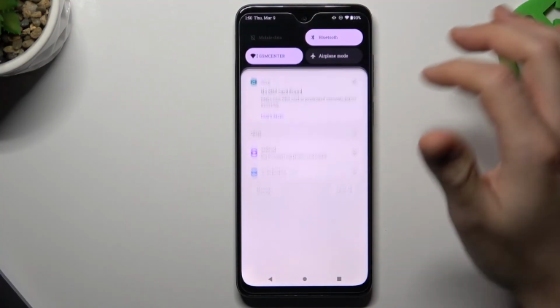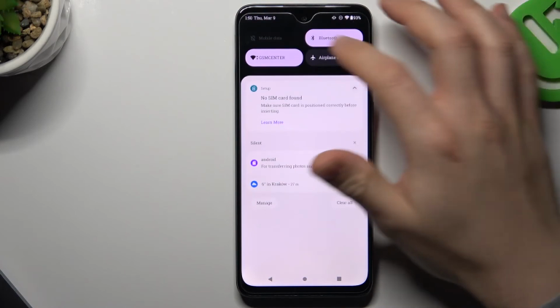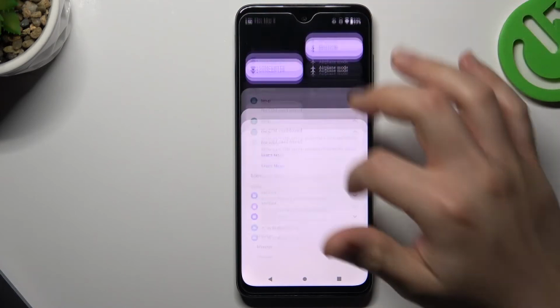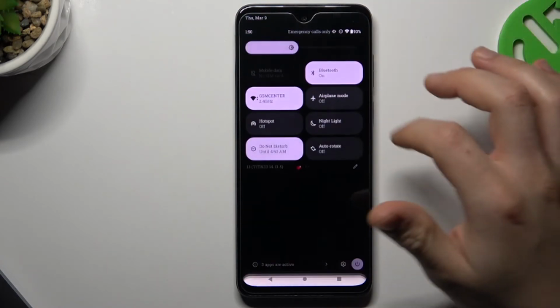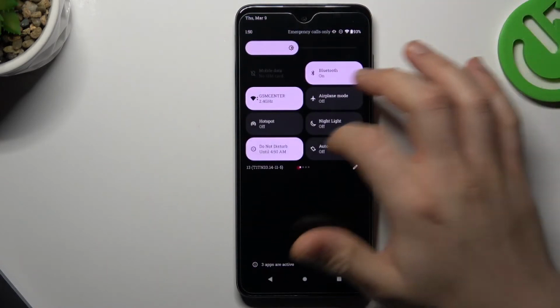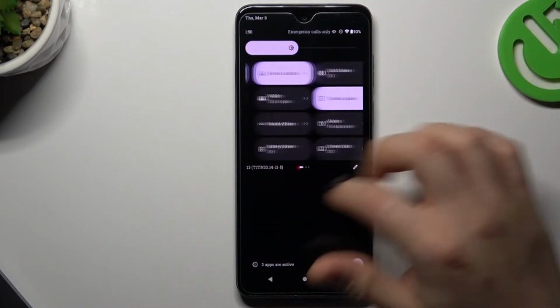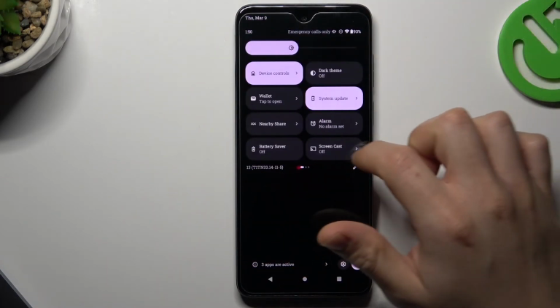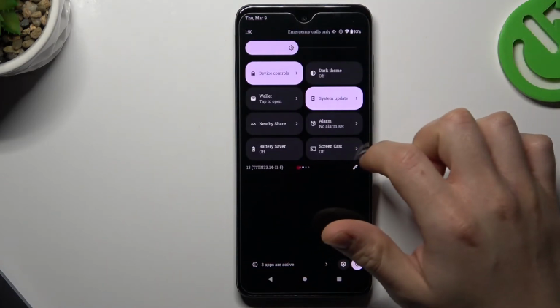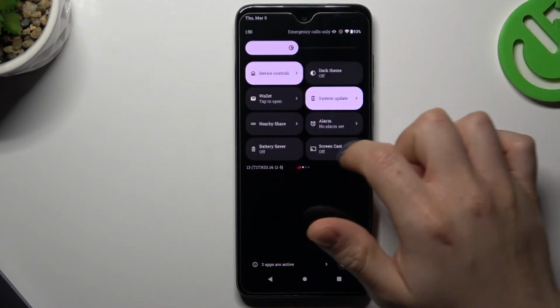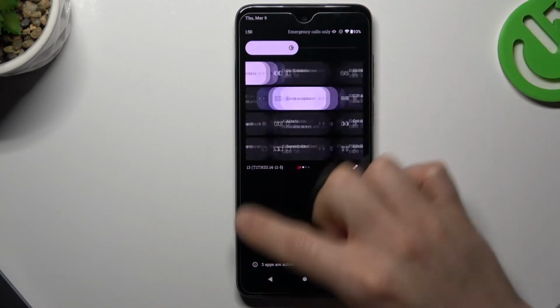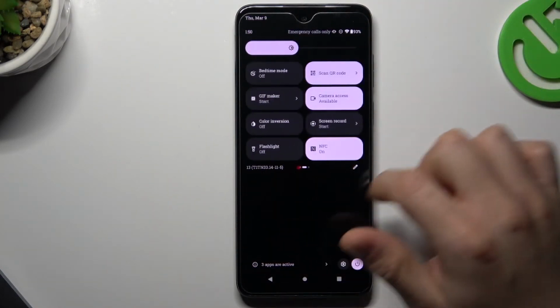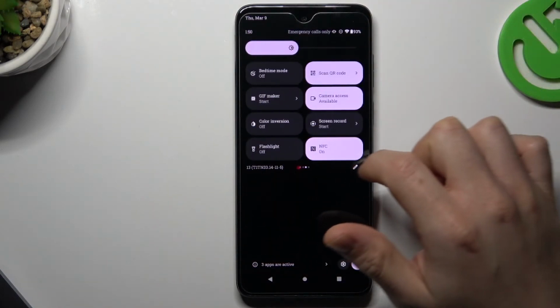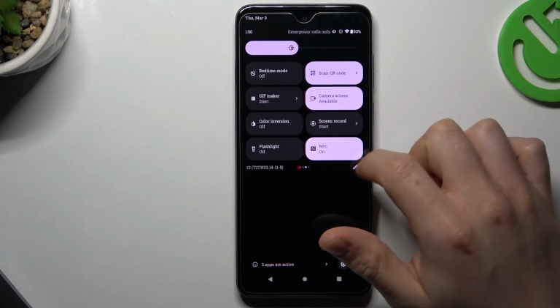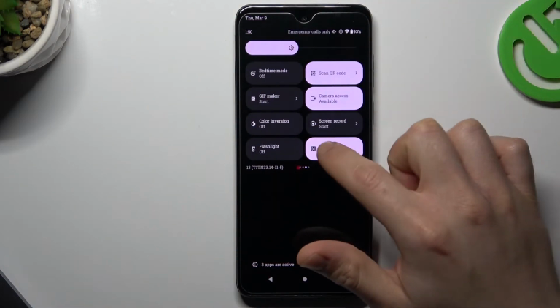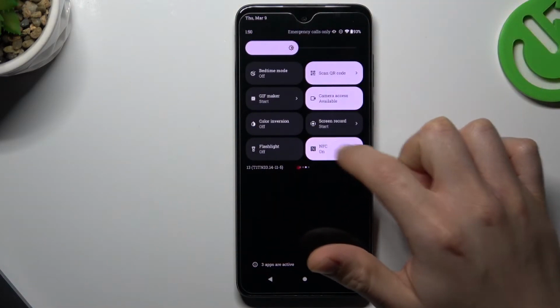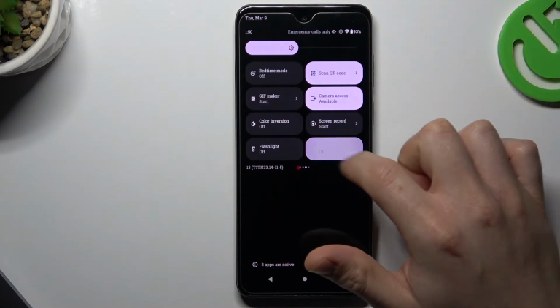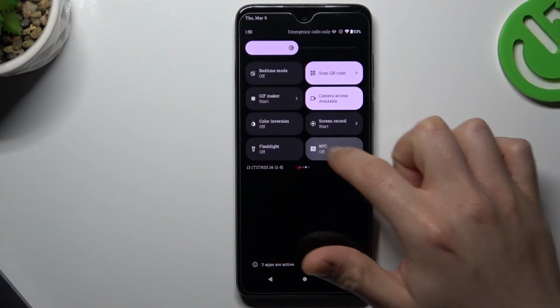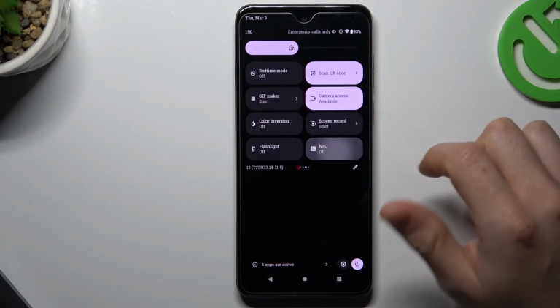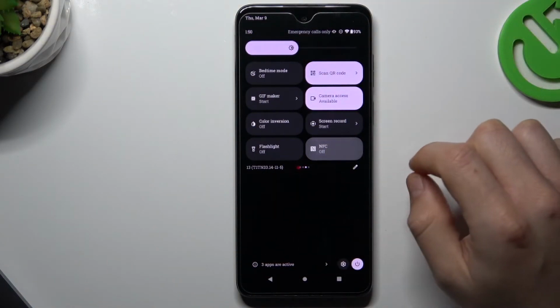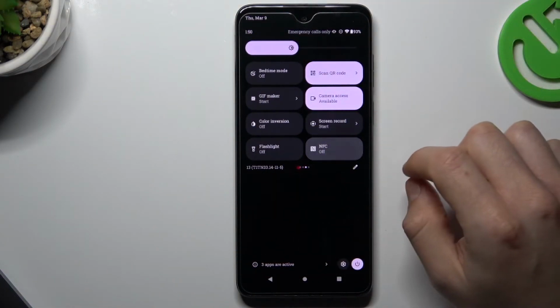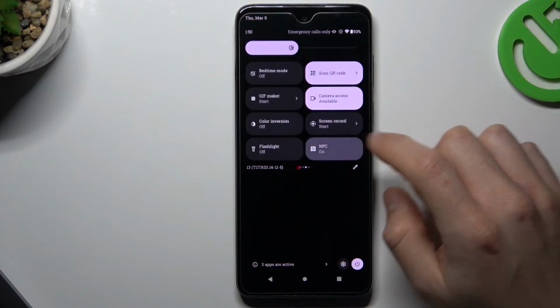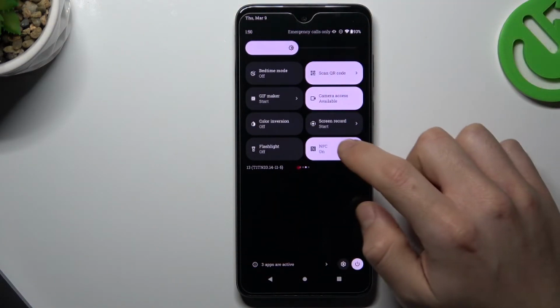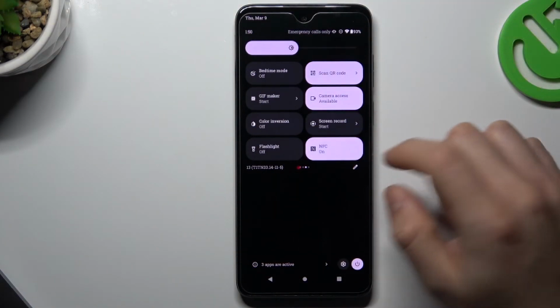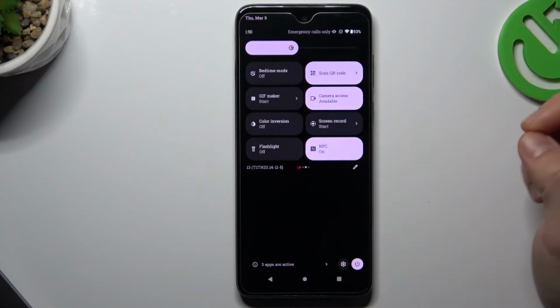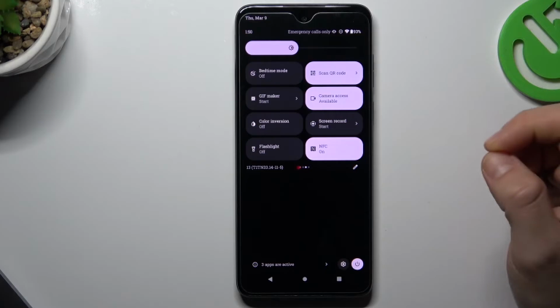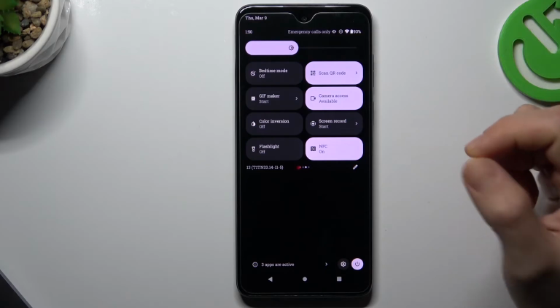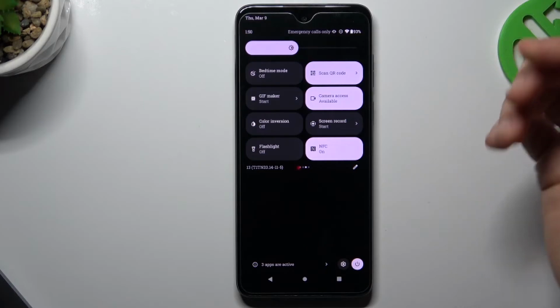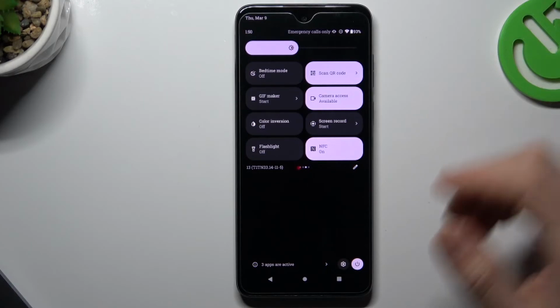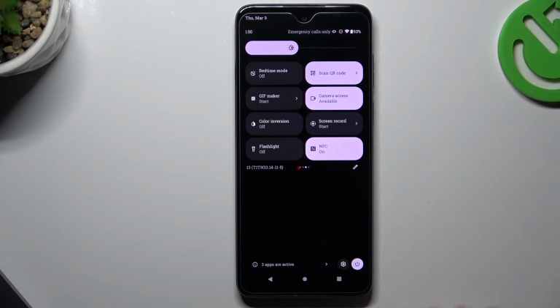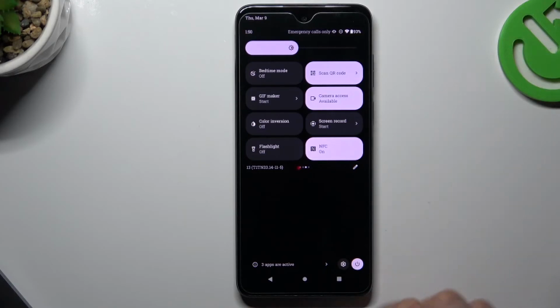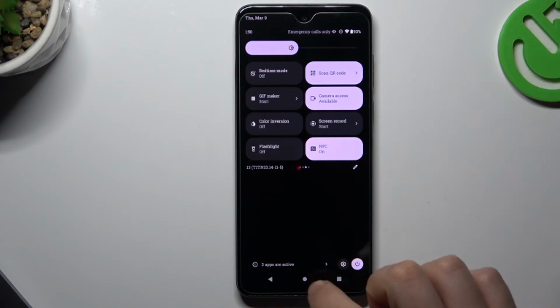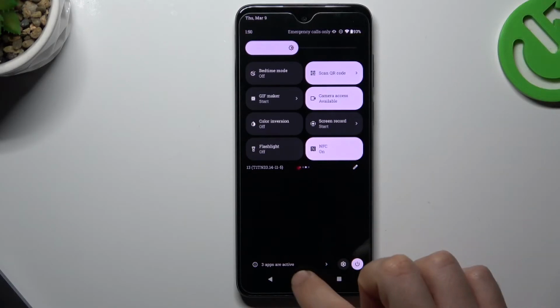Remember to turn on NFC — like here, switch it on — and then you can pay with your phone.